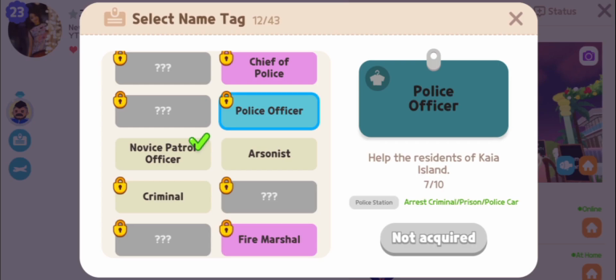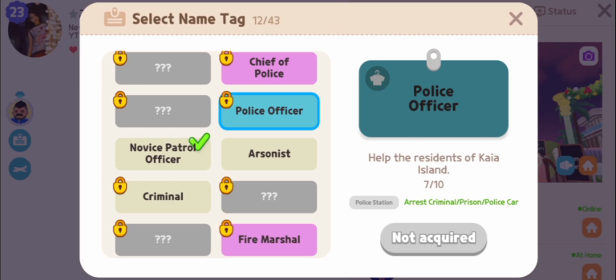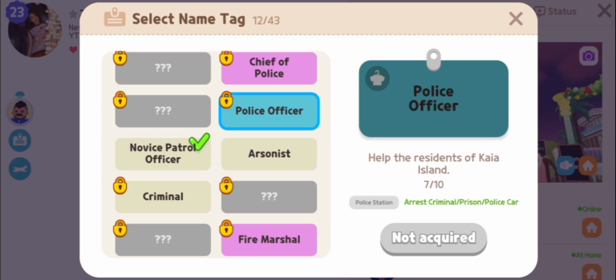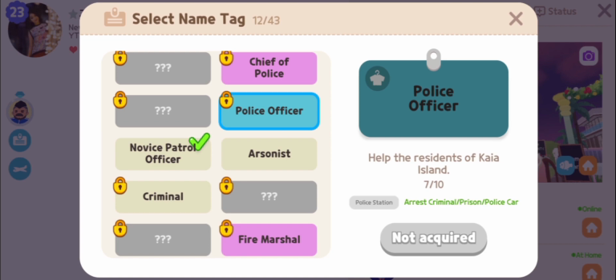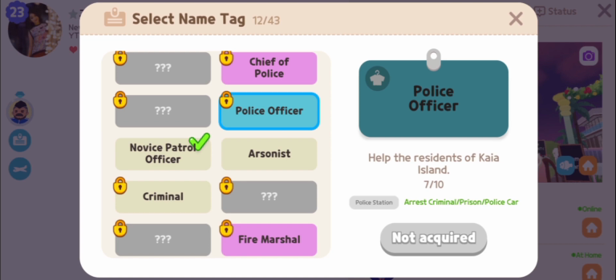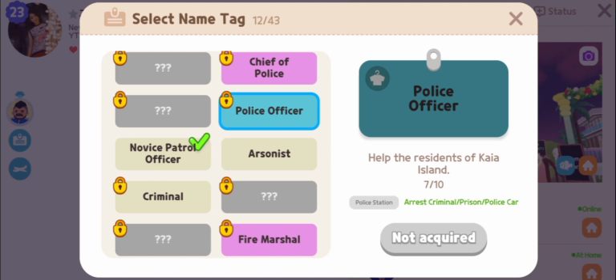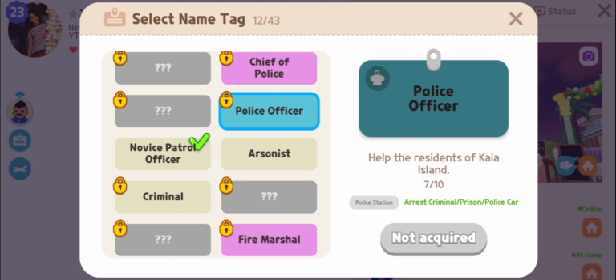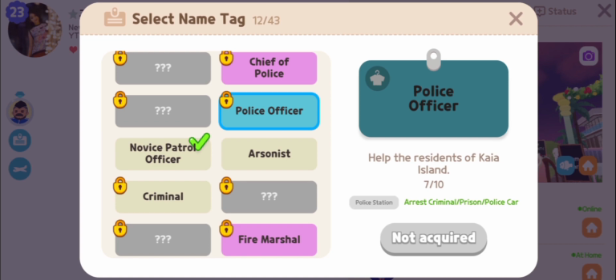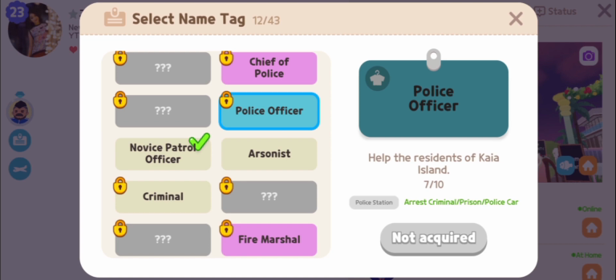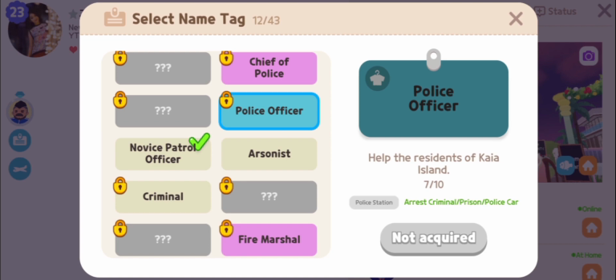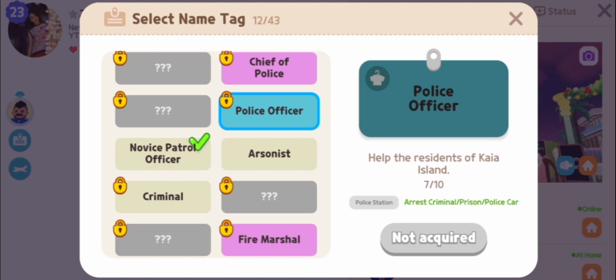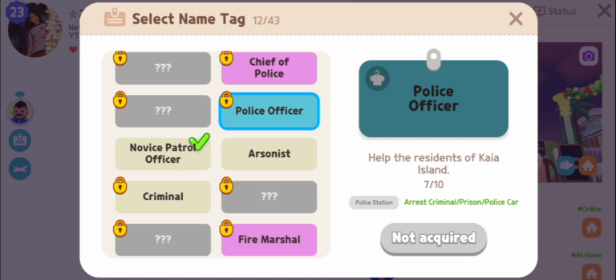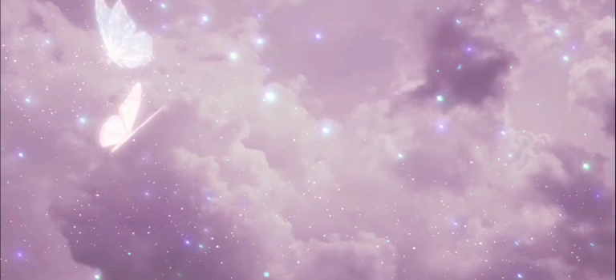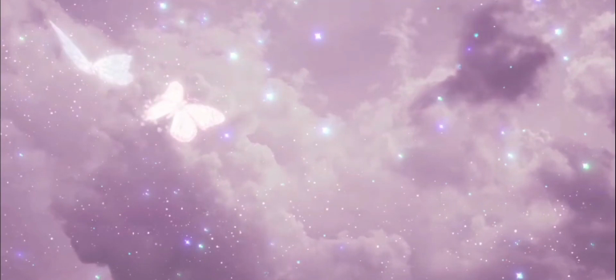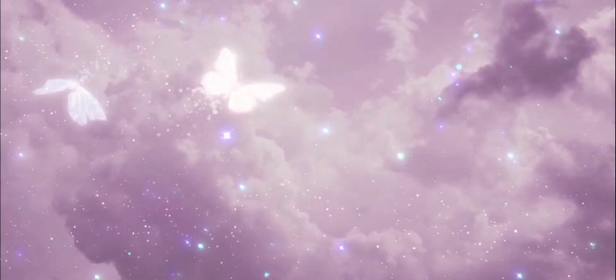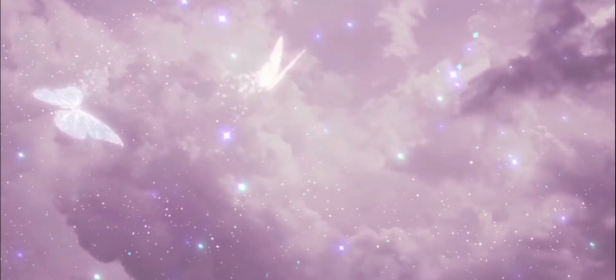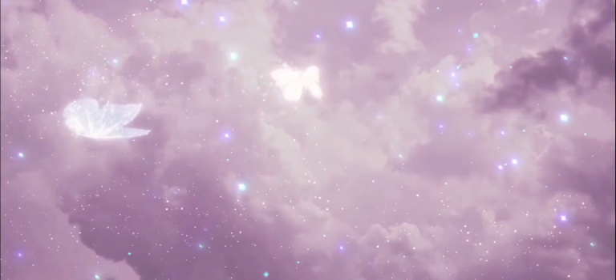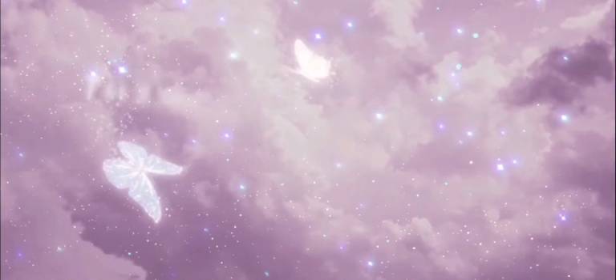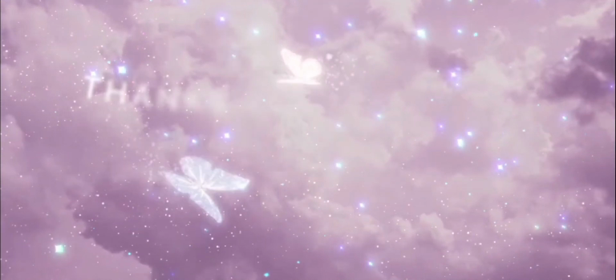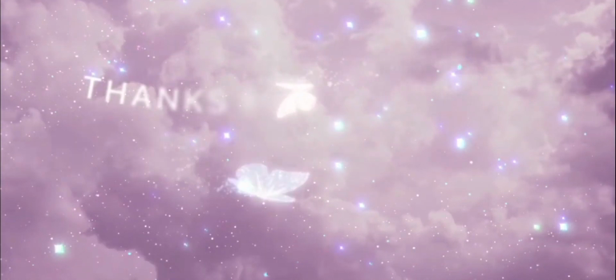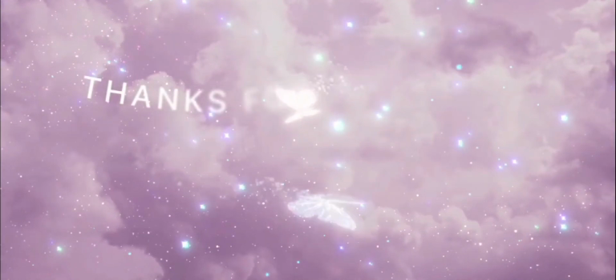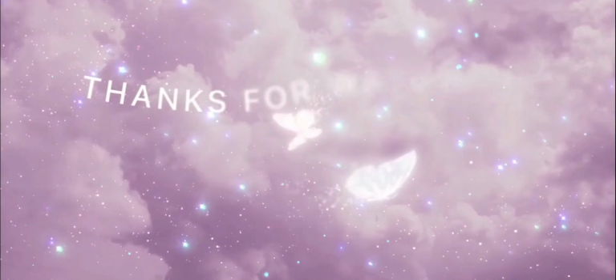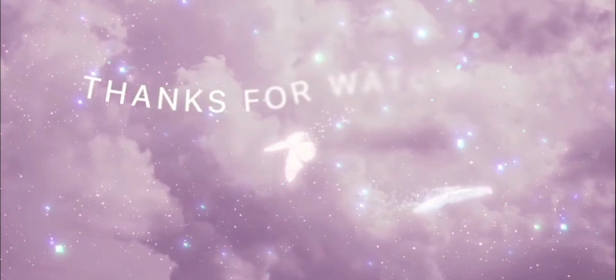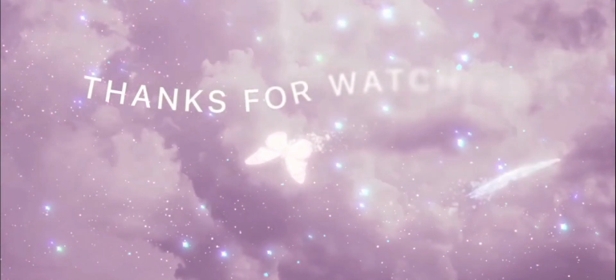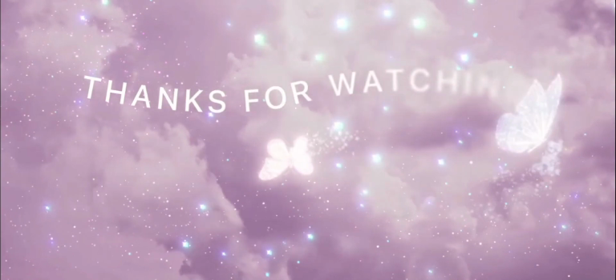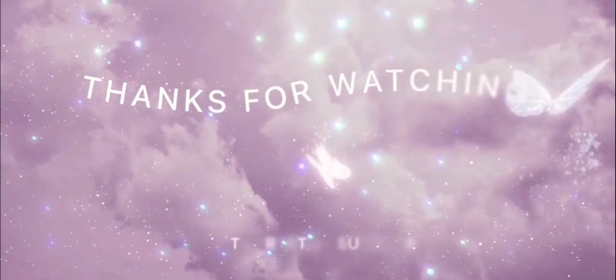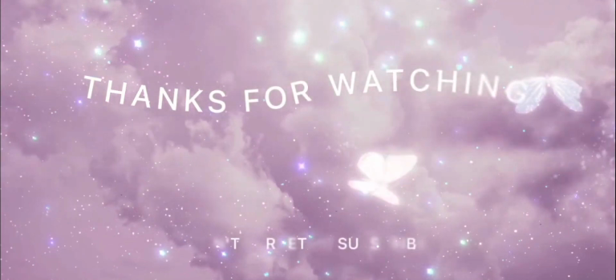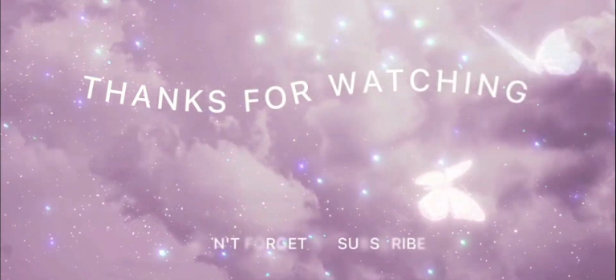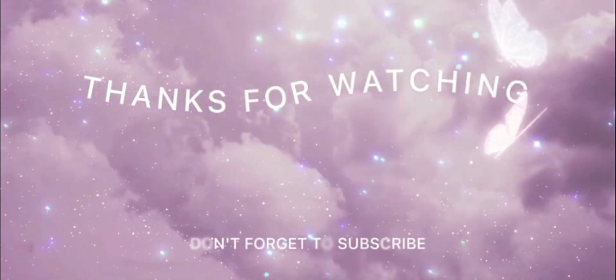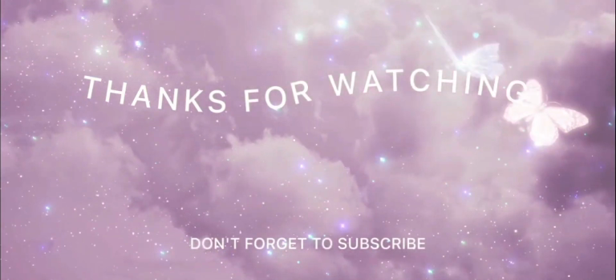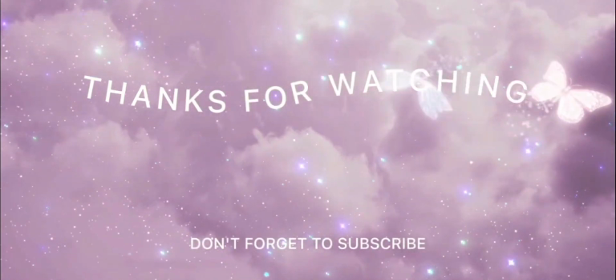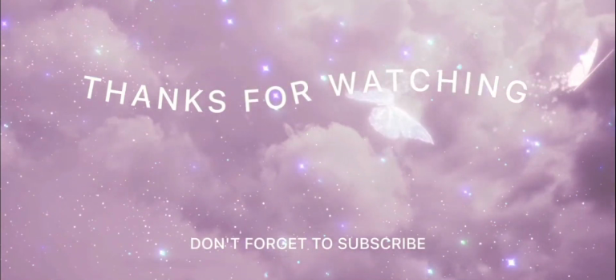Thanks for watching — don't forget to subscribe!